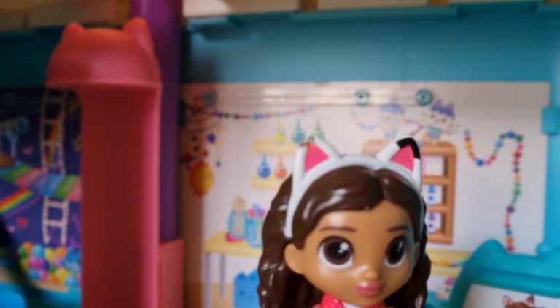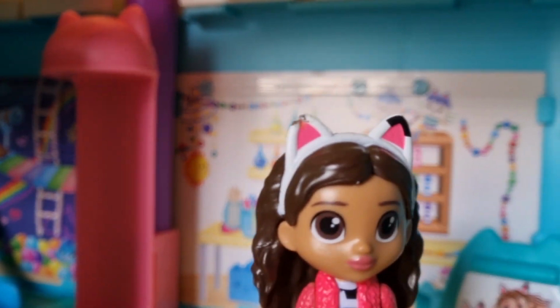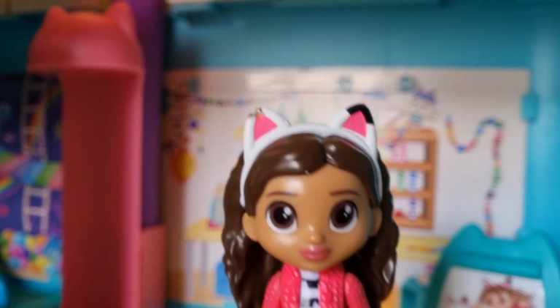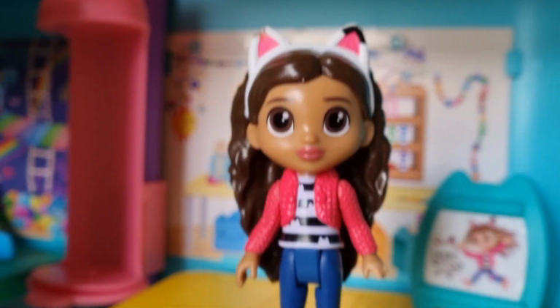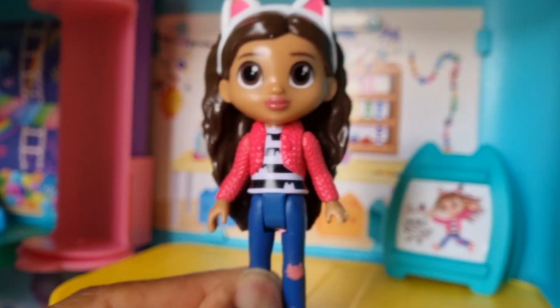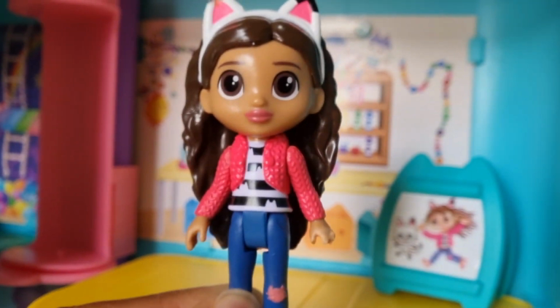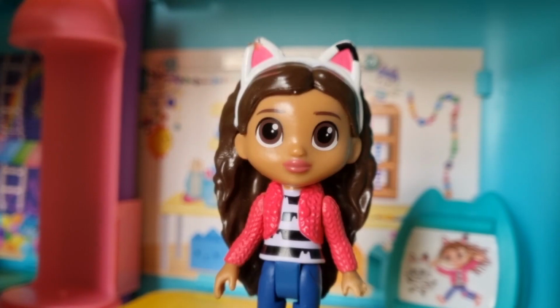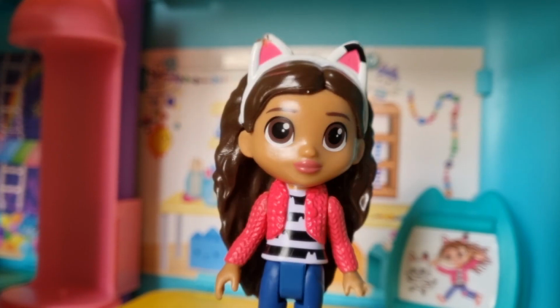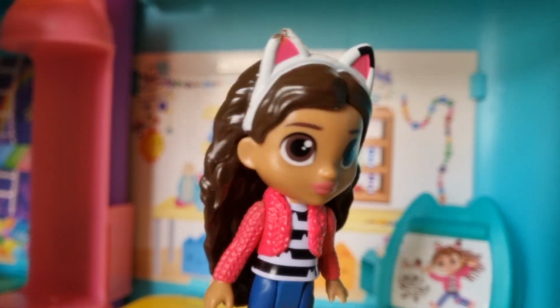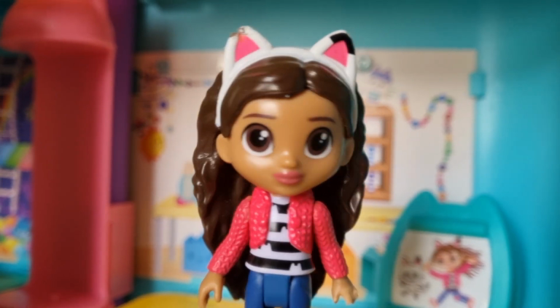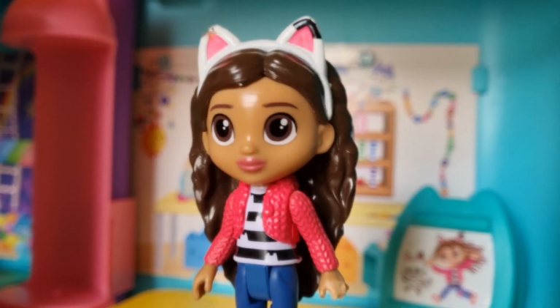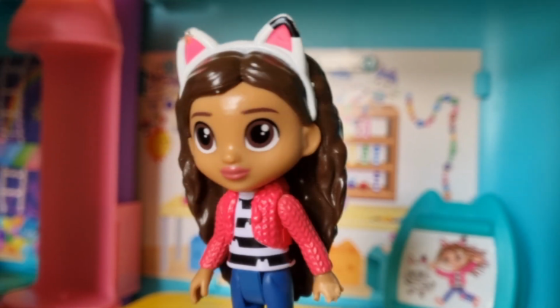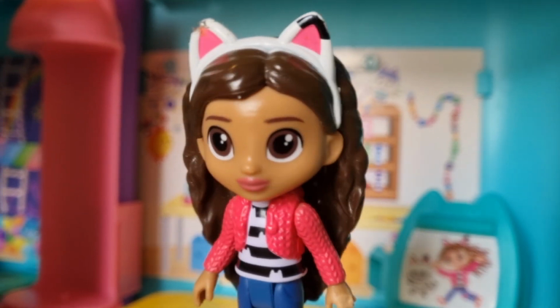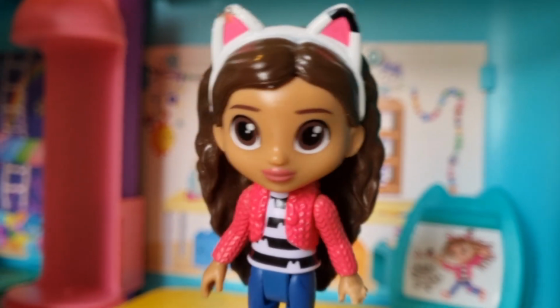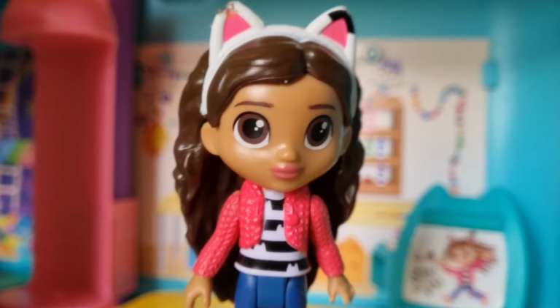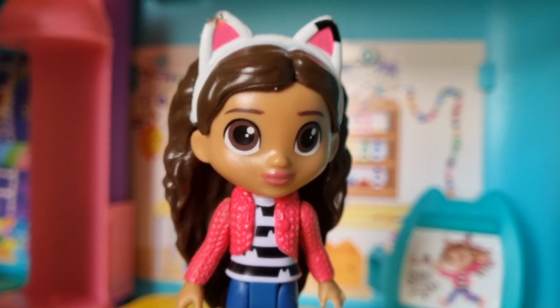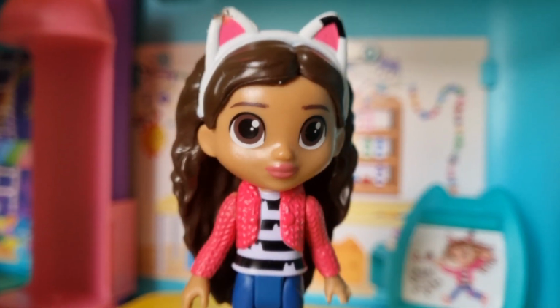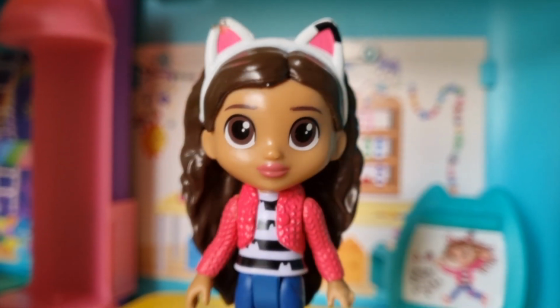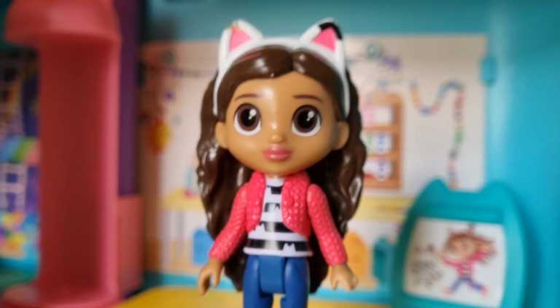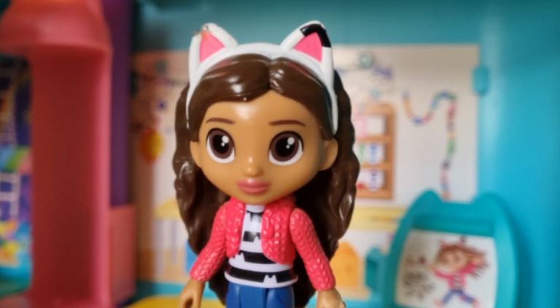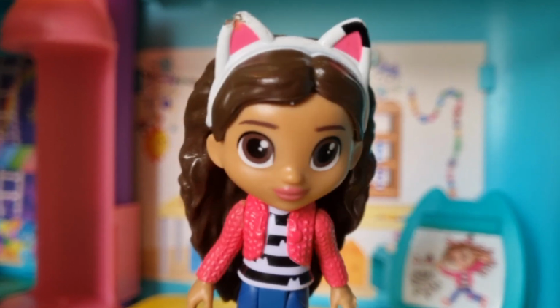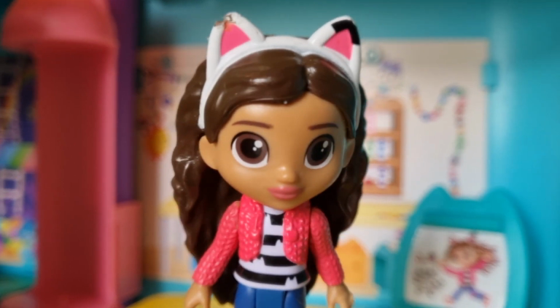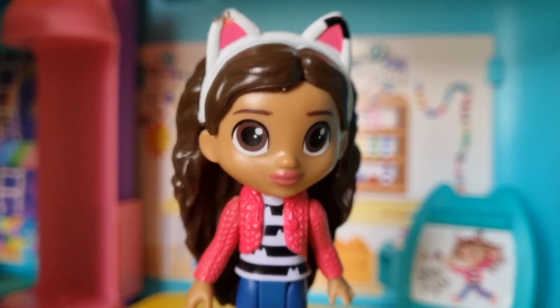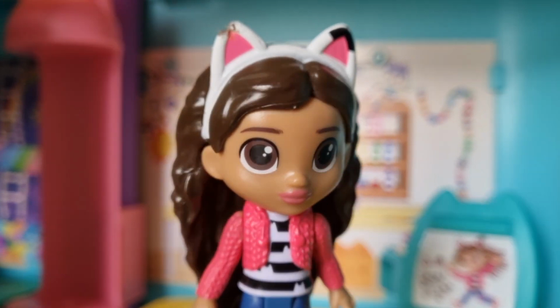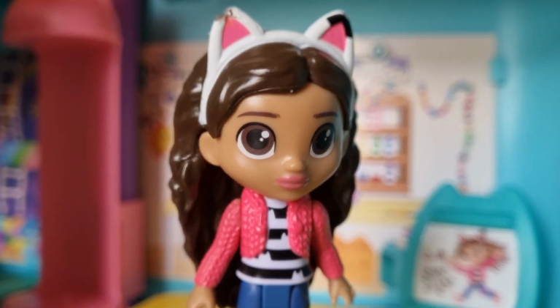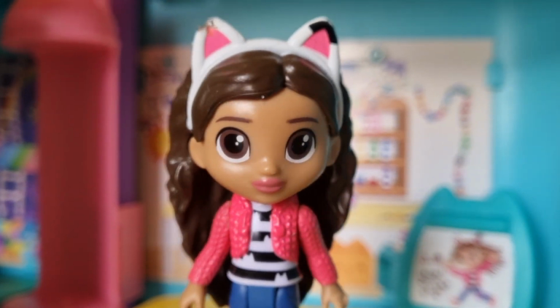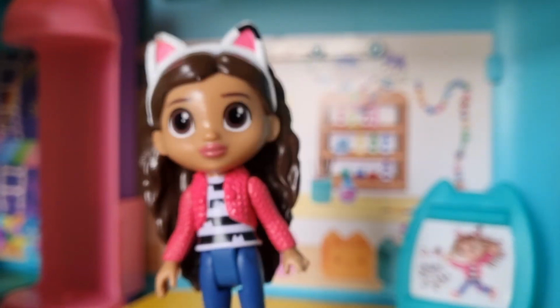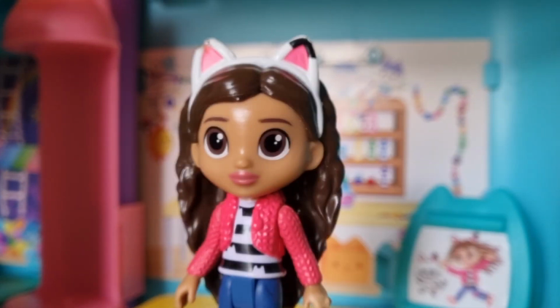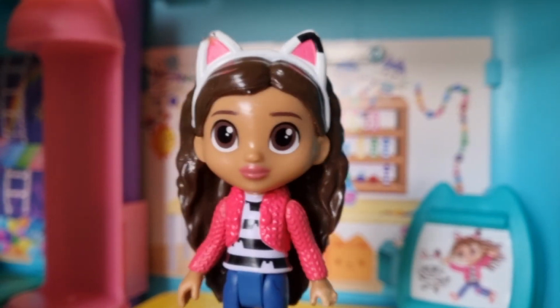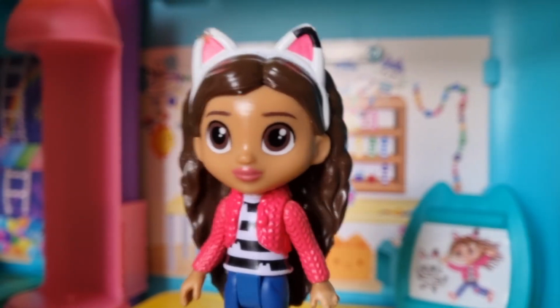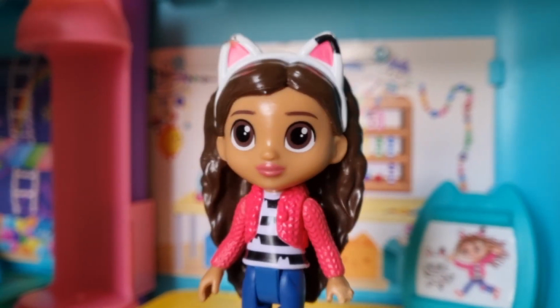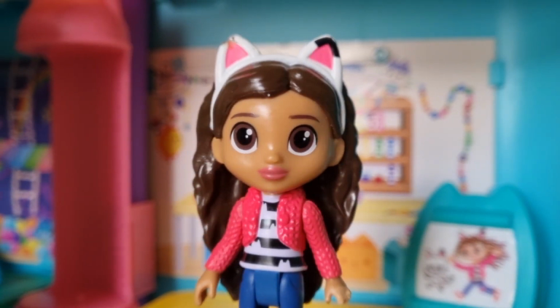Hey! Hi guys! We've got a friend coming to the dollhouse today and she's bringing a surprise! I really can't wait!